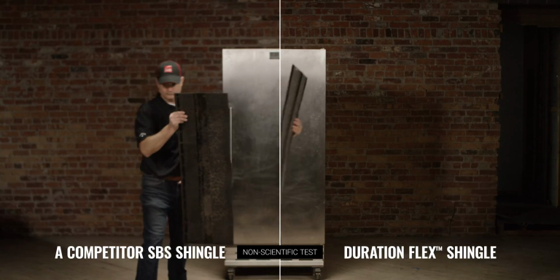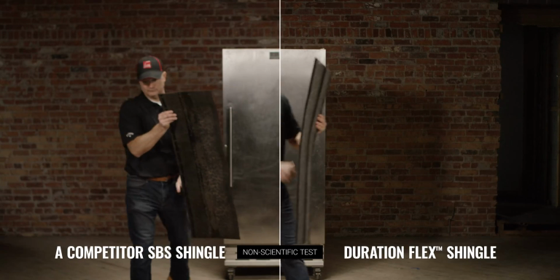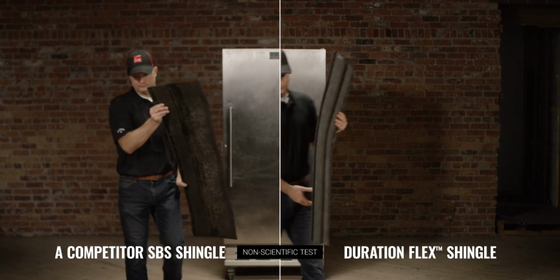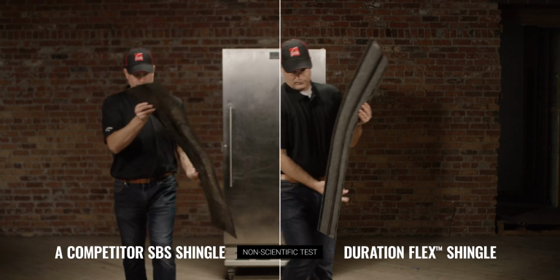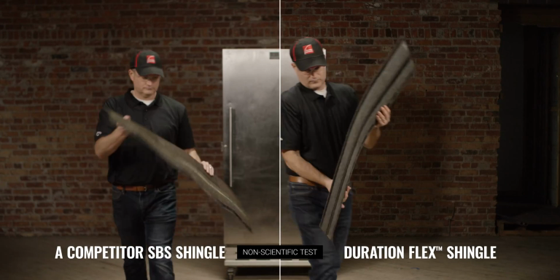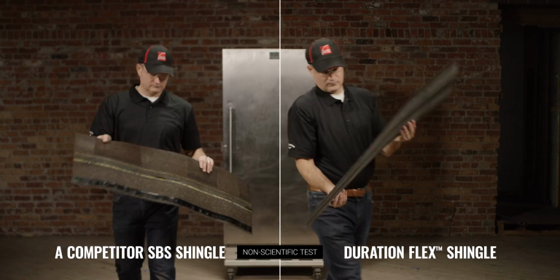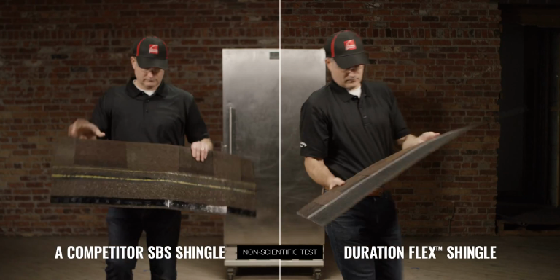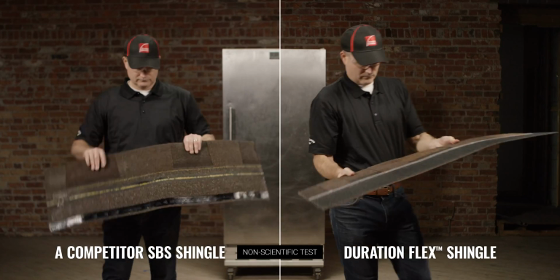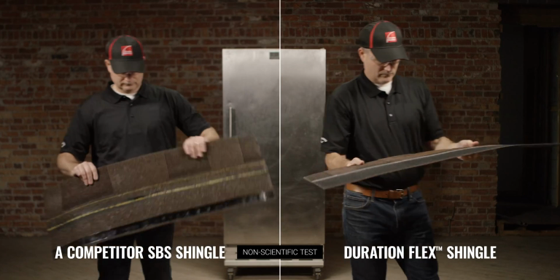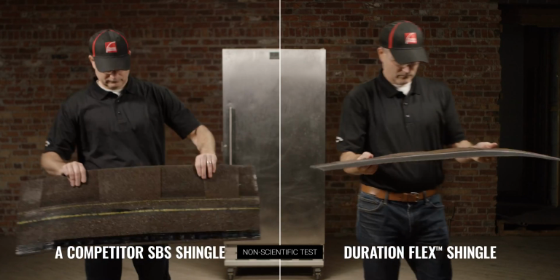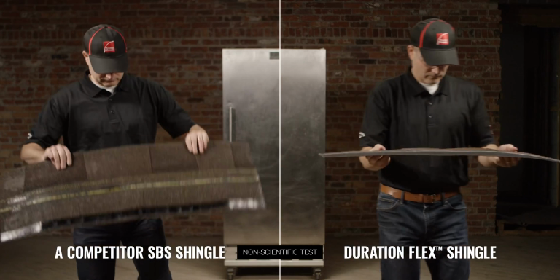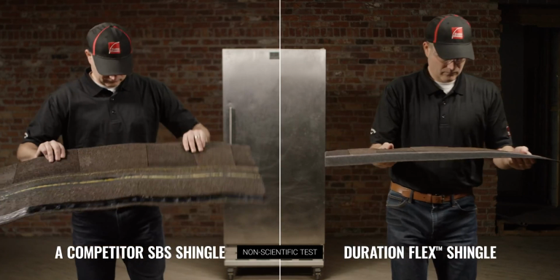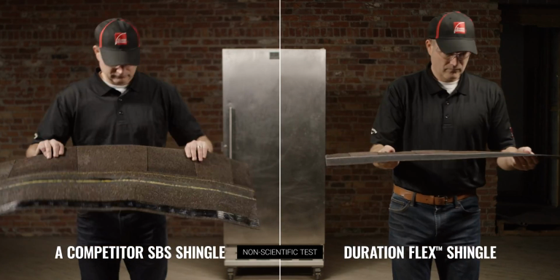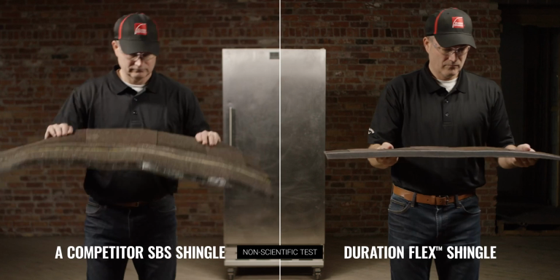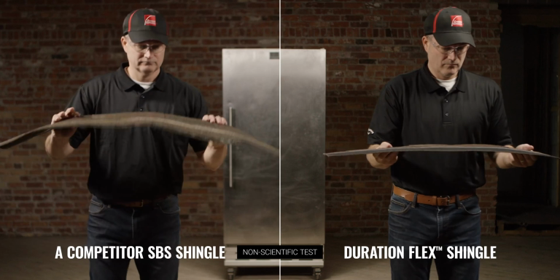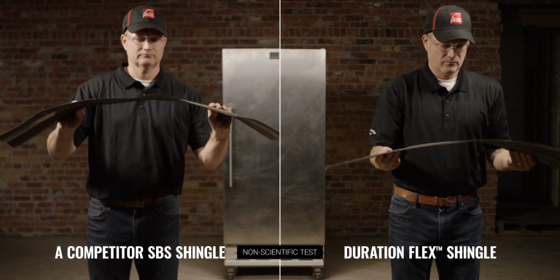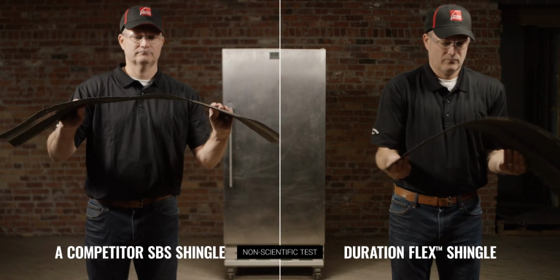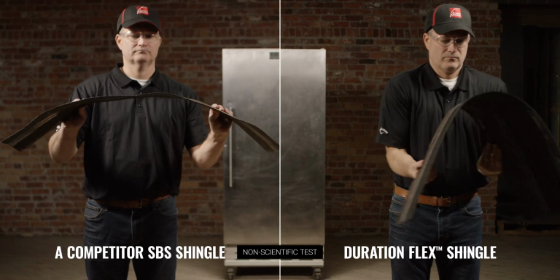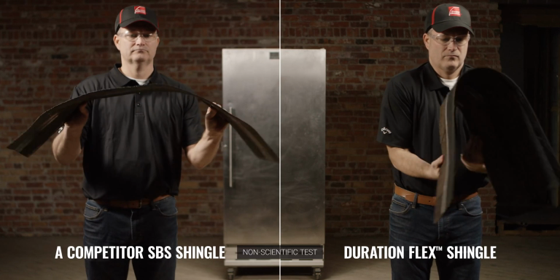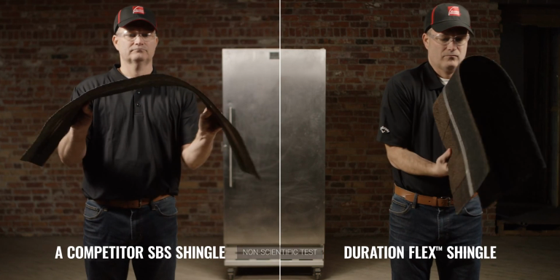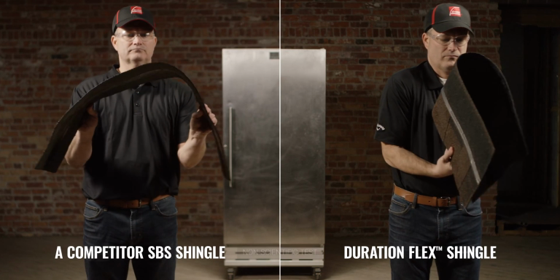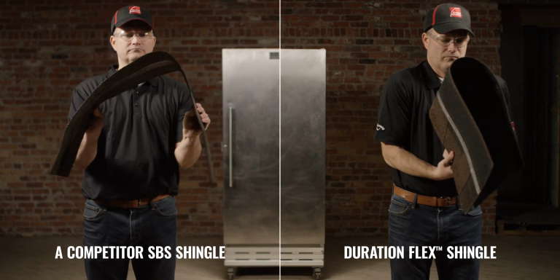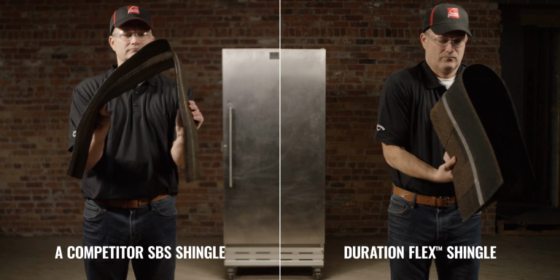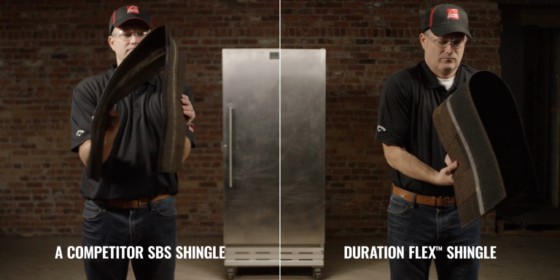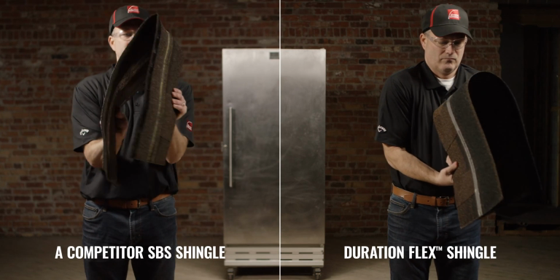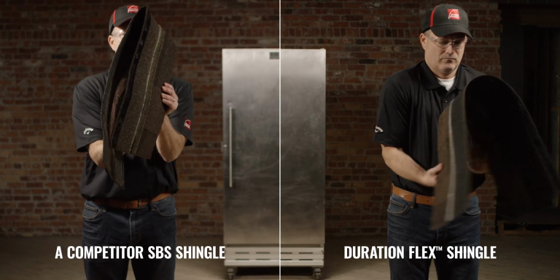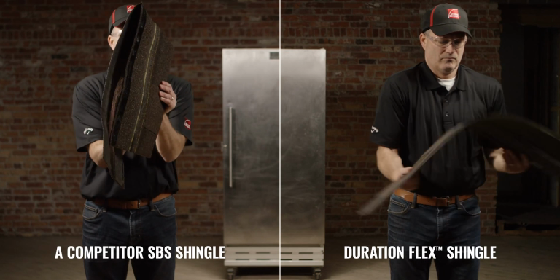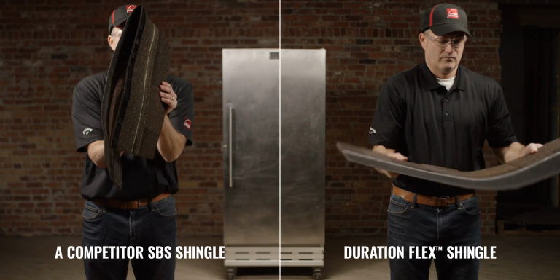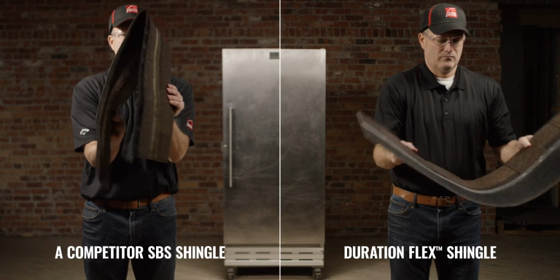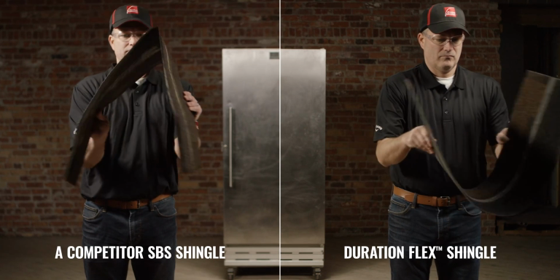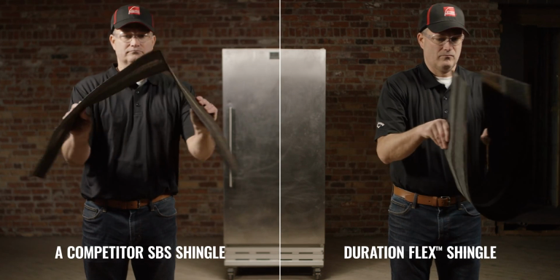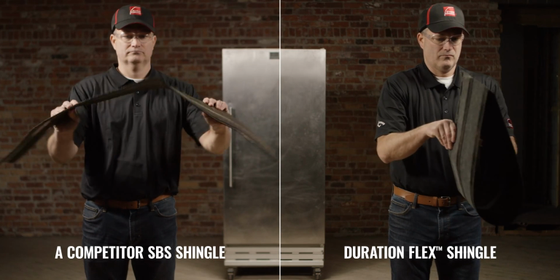SPS is less stiff in cold, room, and hot temperatures, making it more resistant to cracking.